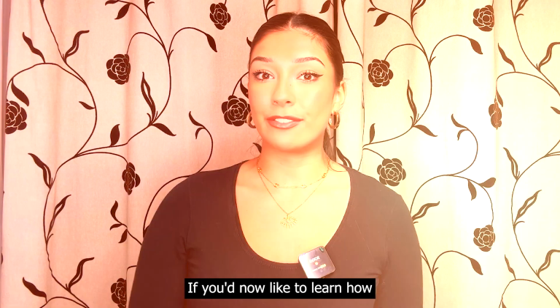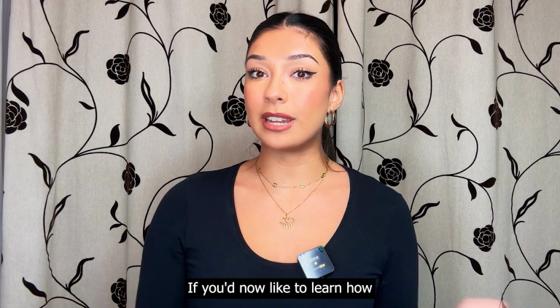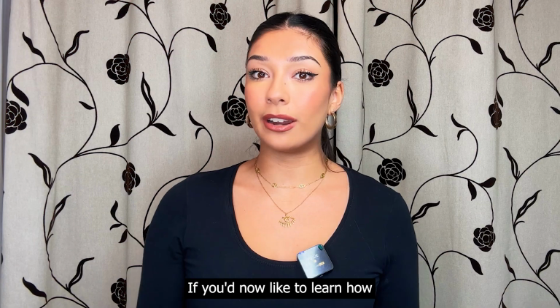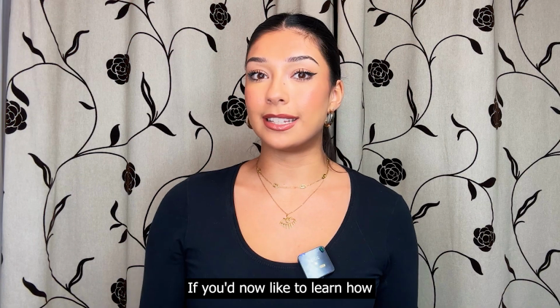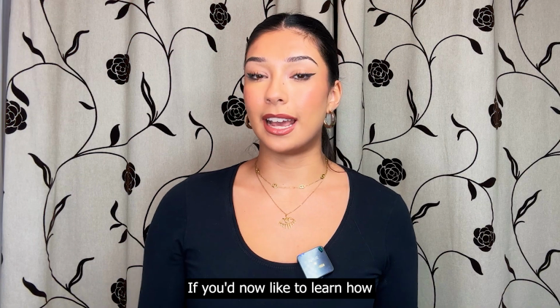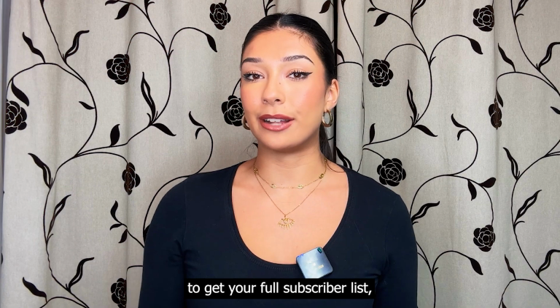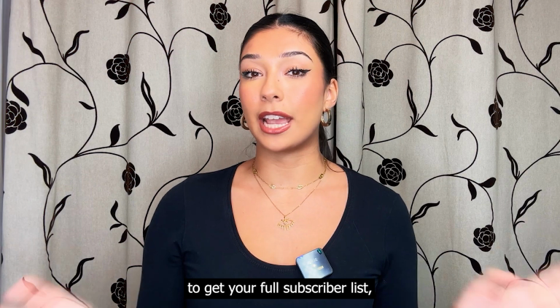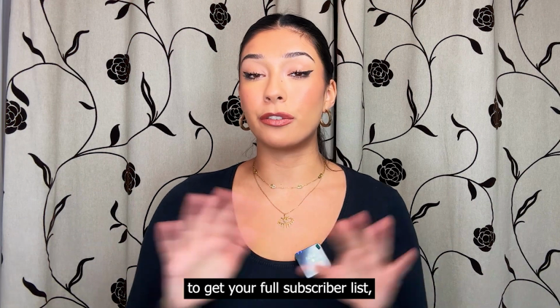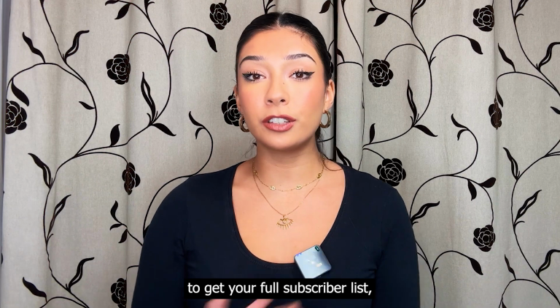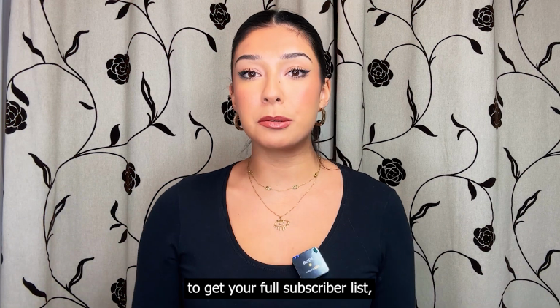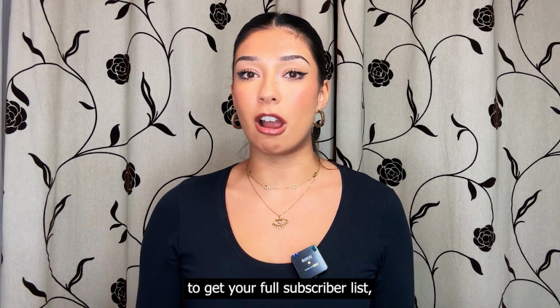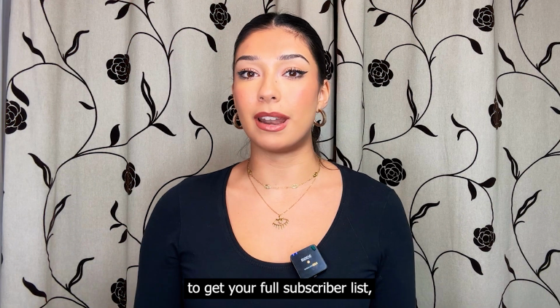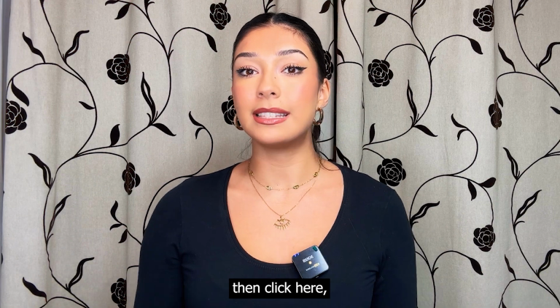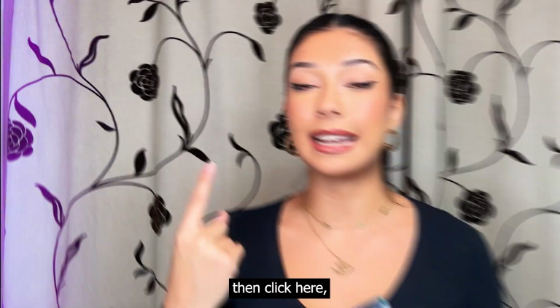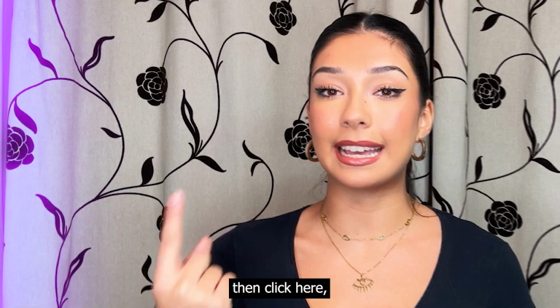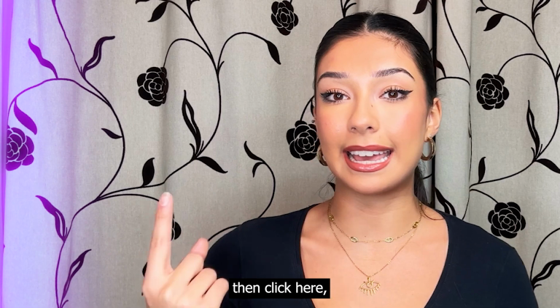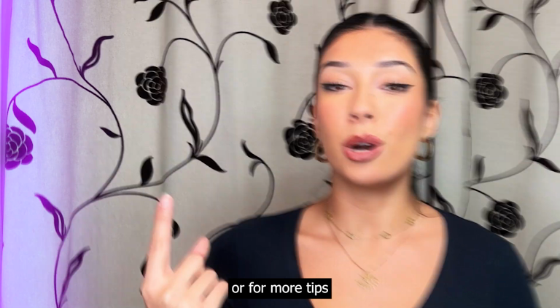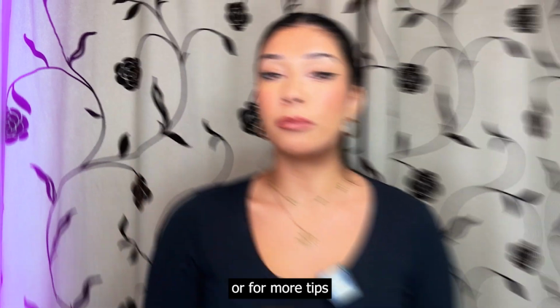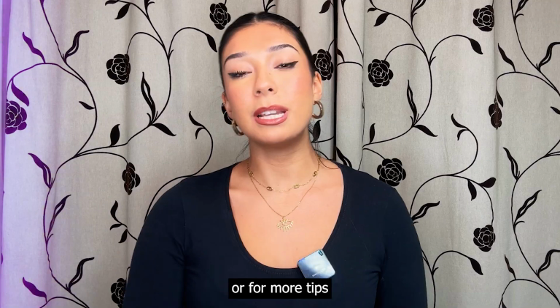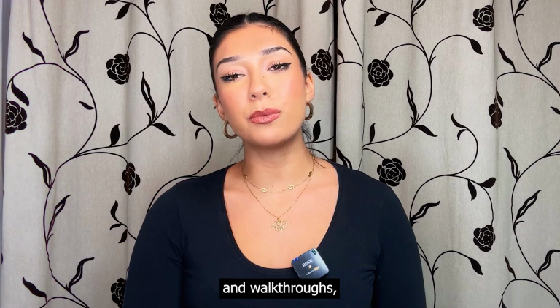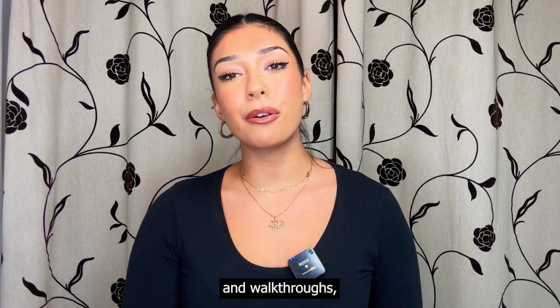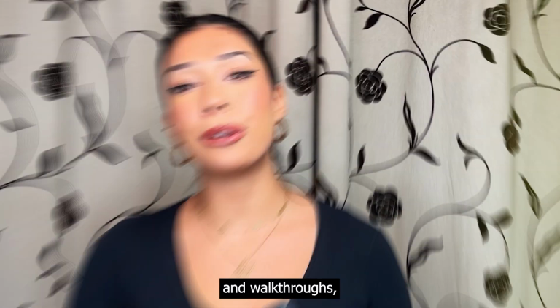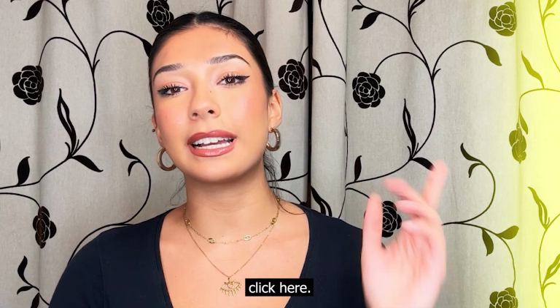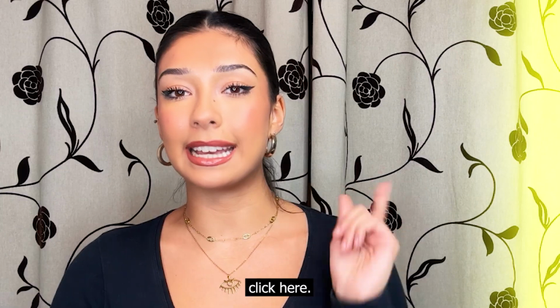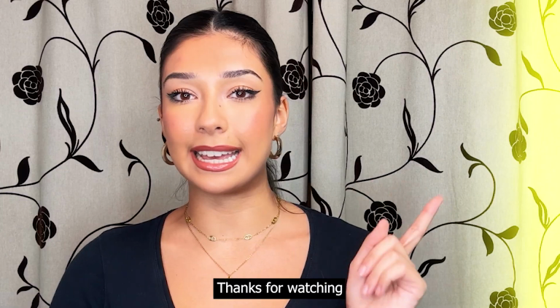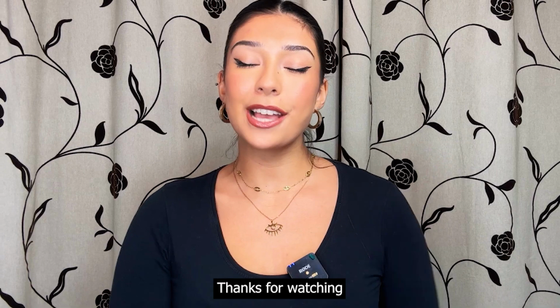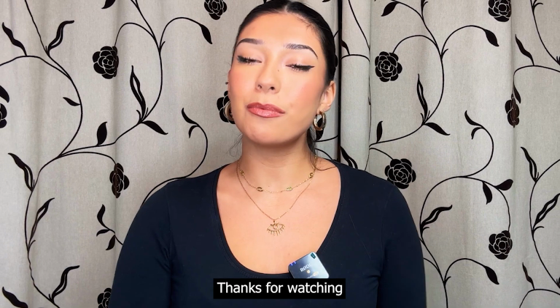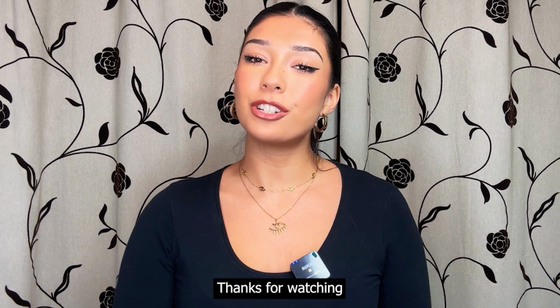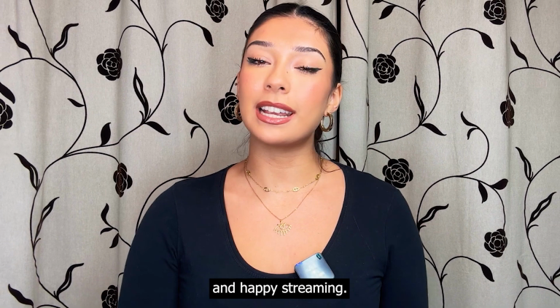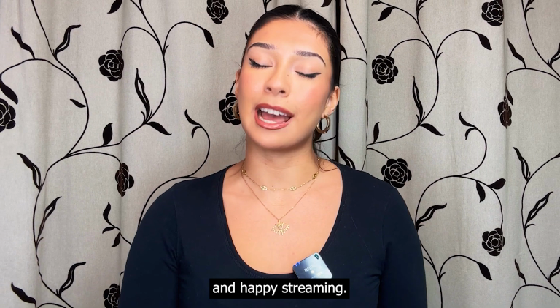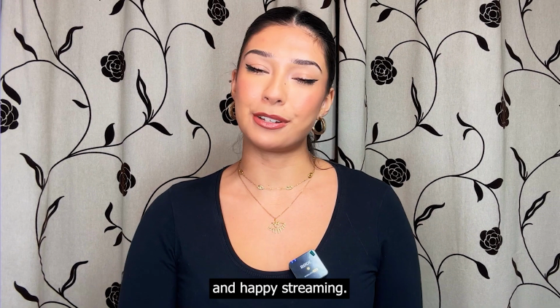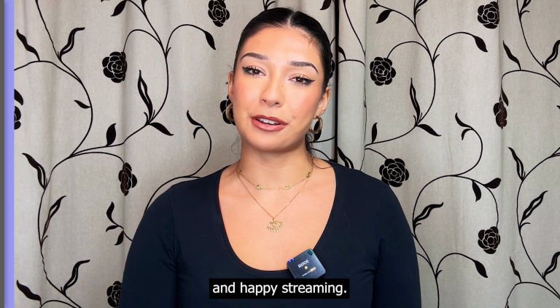If you'd now like to learn how to get your full subscriber list, then click here, or for more tips and walkthroughs, click here. Thanks for watching and happy streaming.